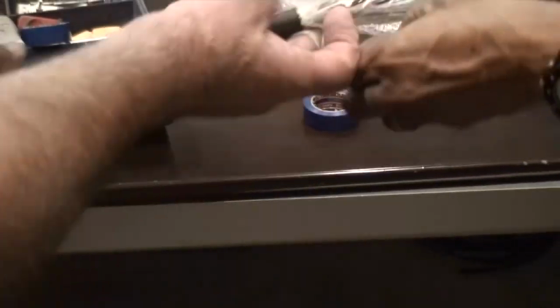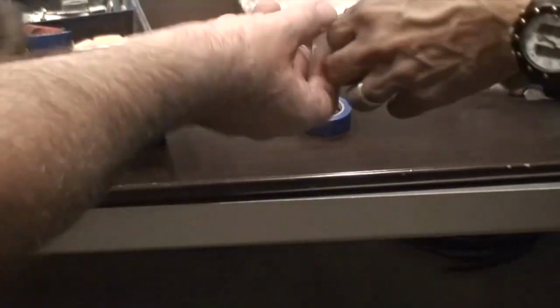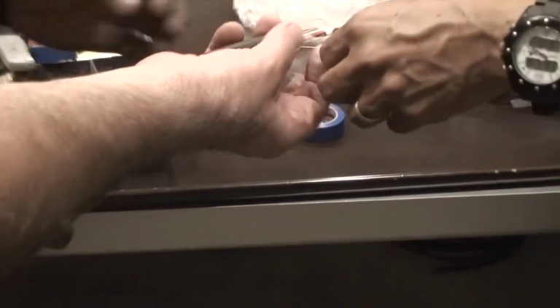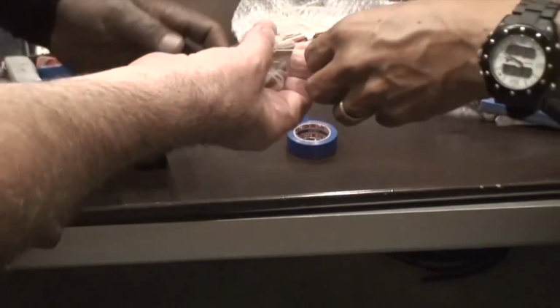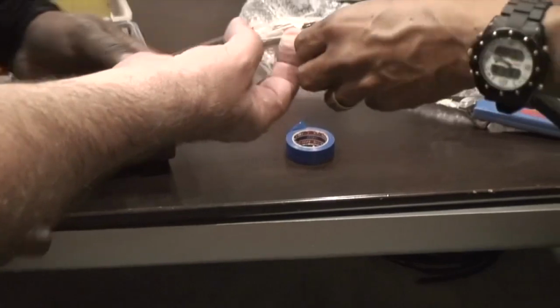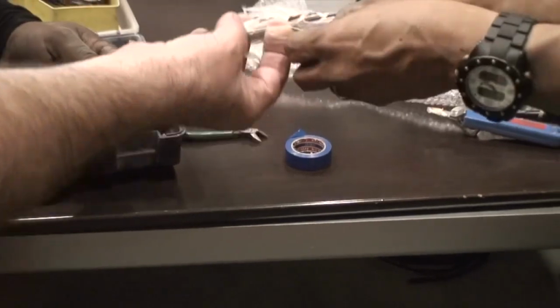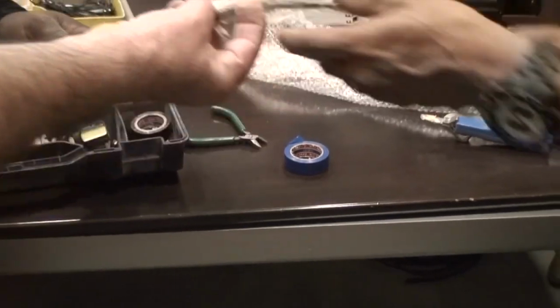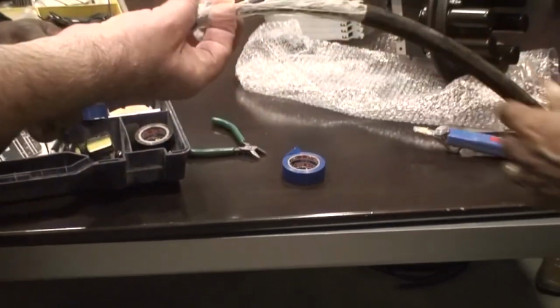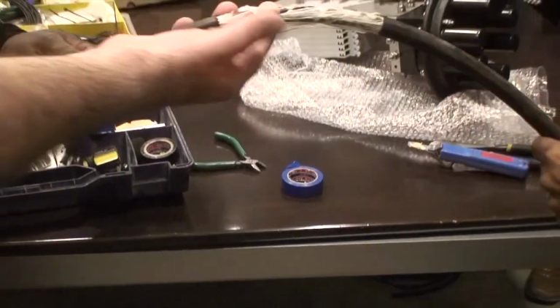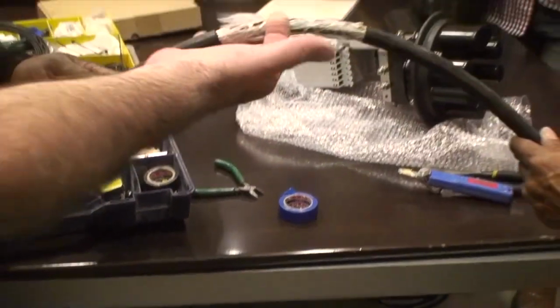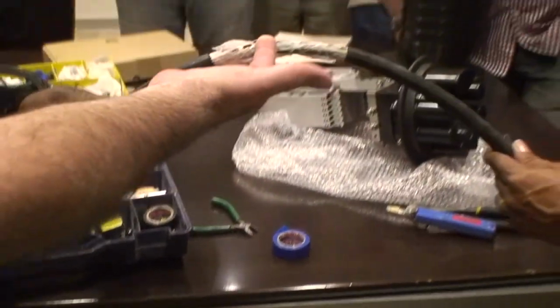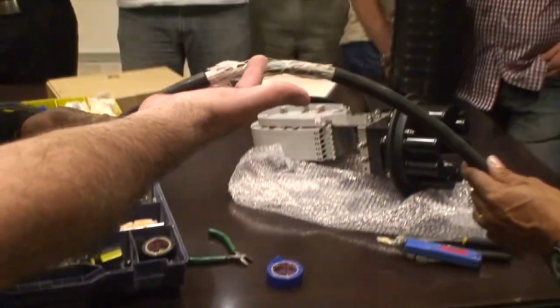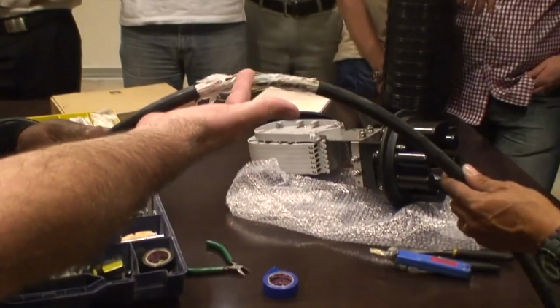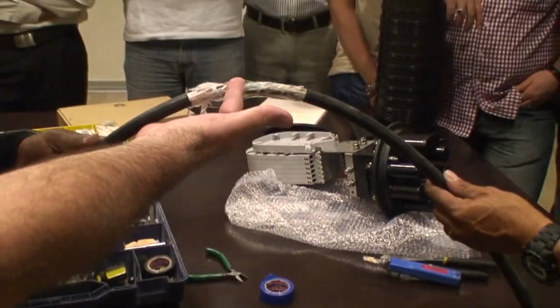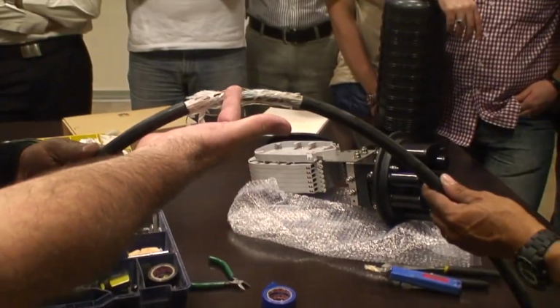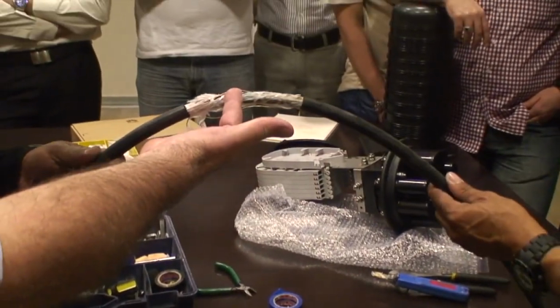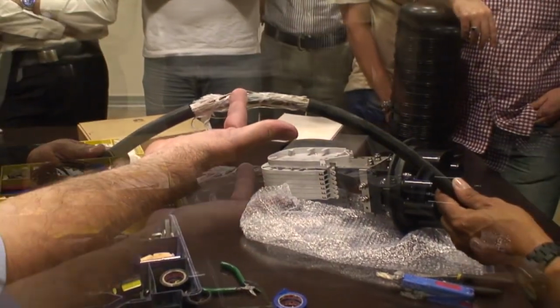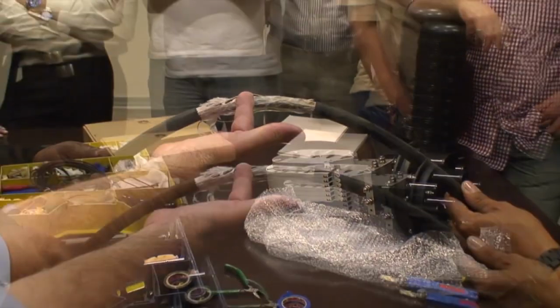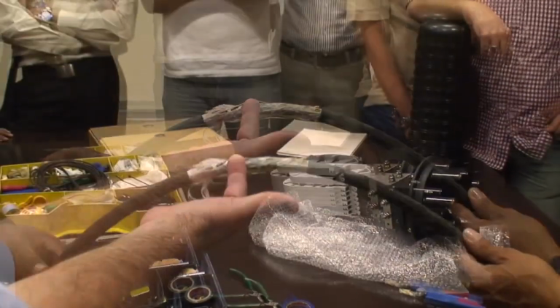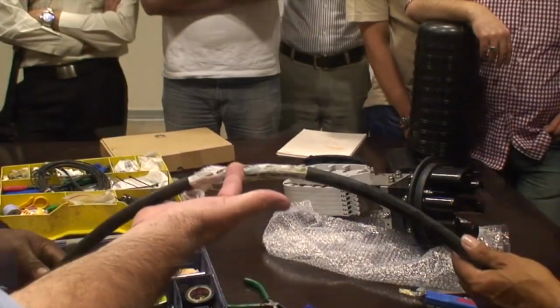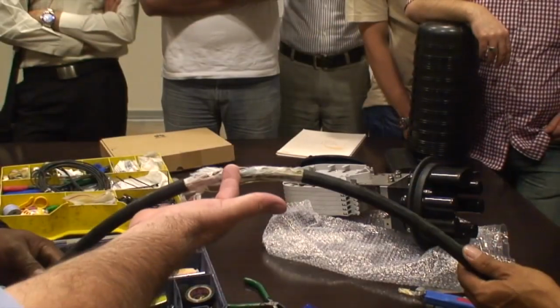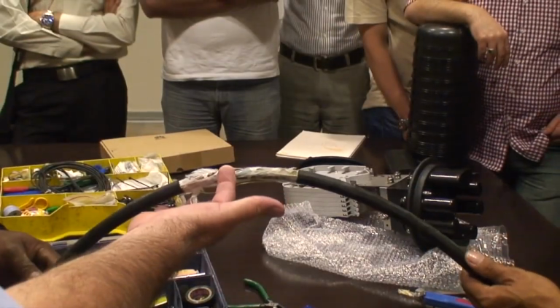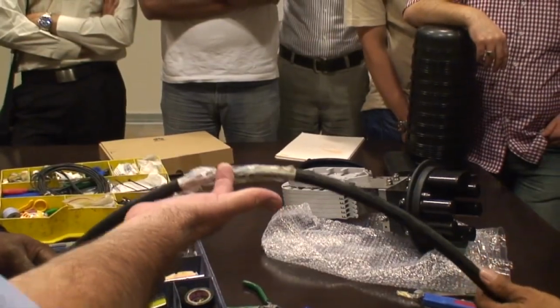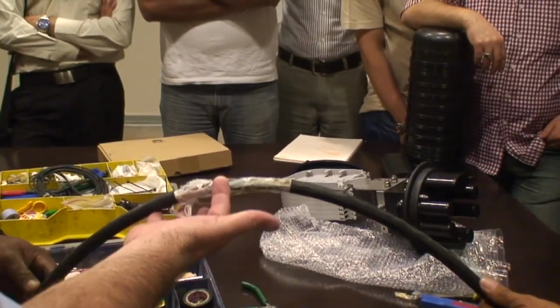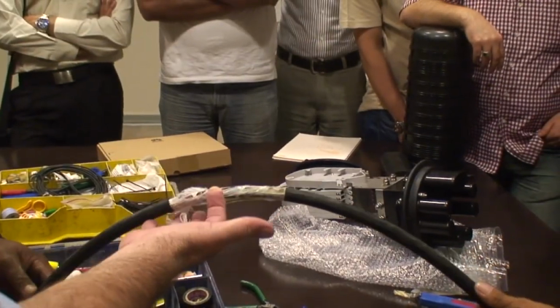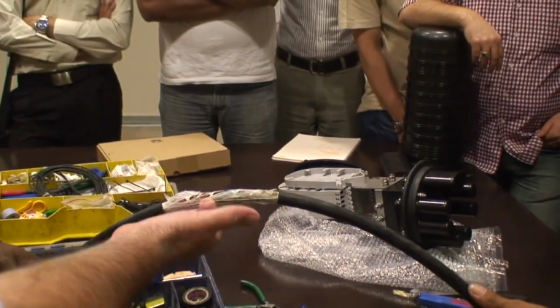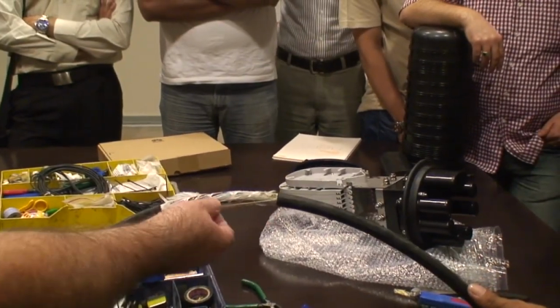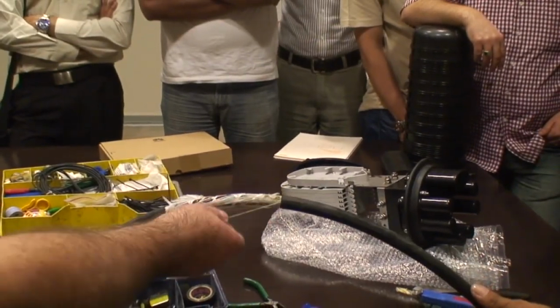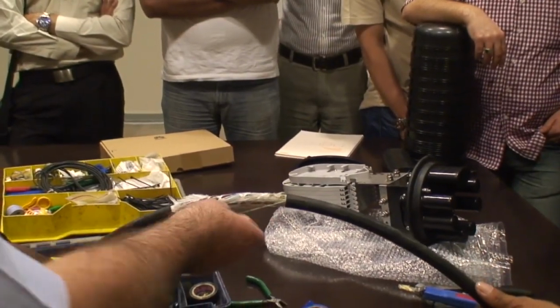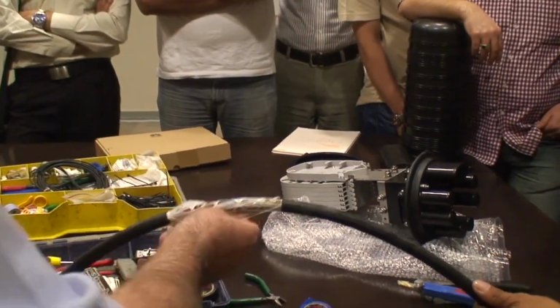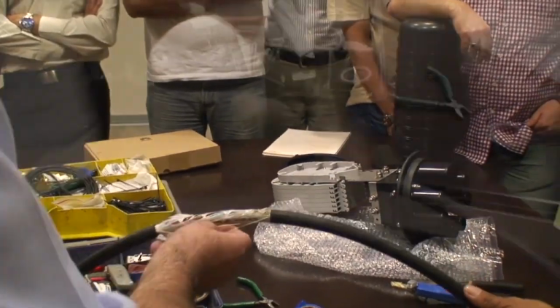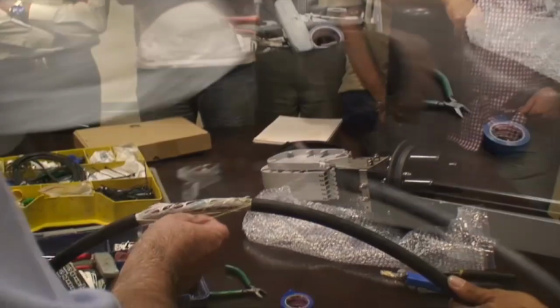What is this called? What is this called? I've got my finger on it. The cheese cutter, the cheese cutter. Okay.